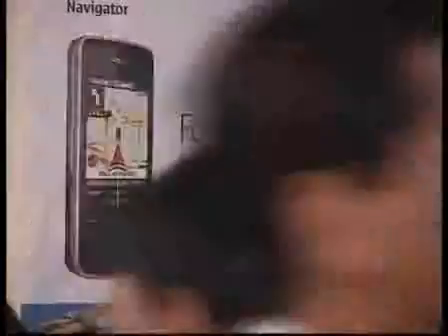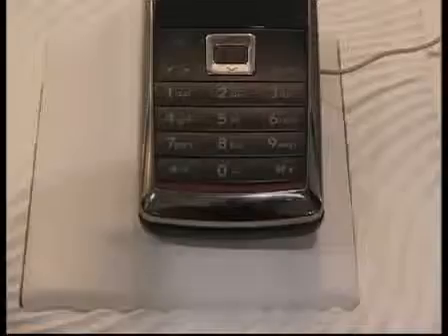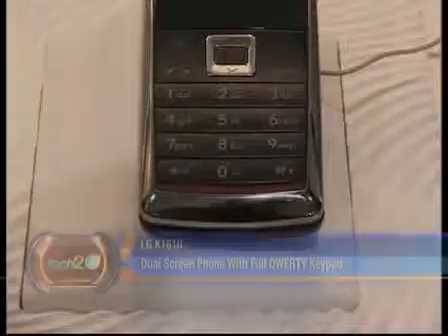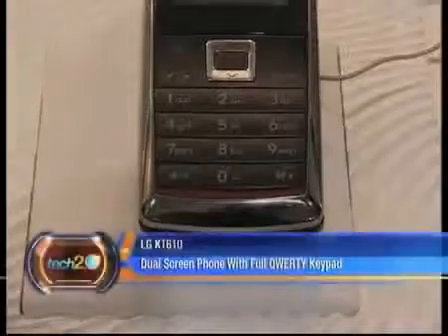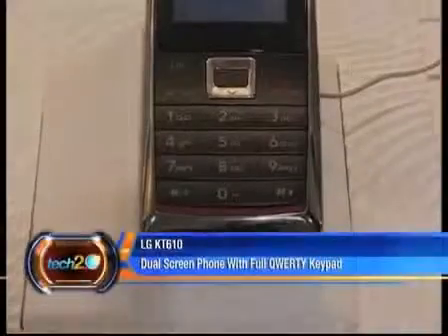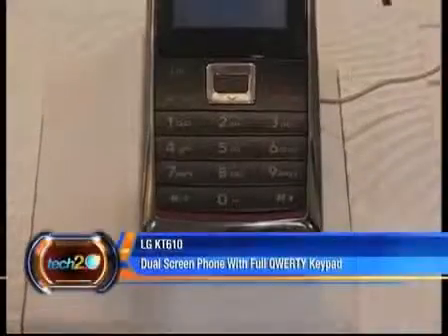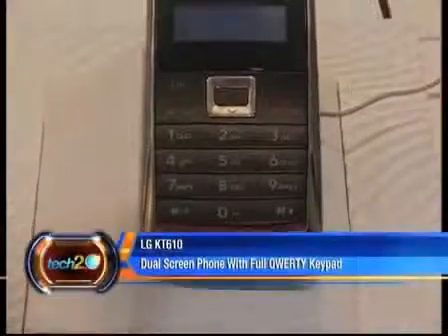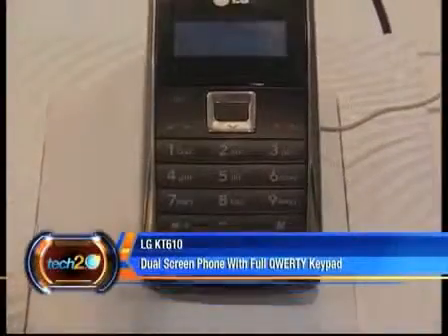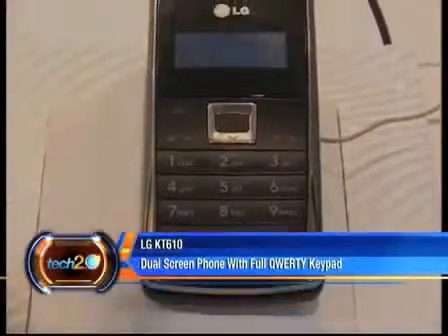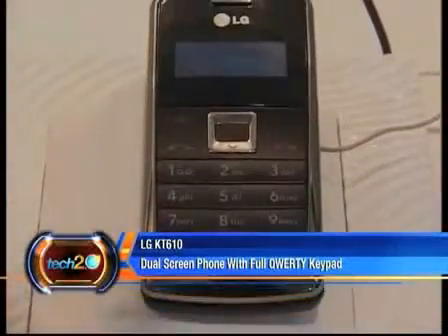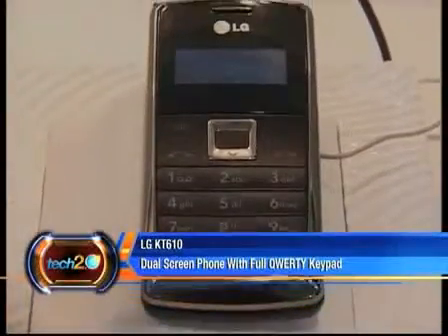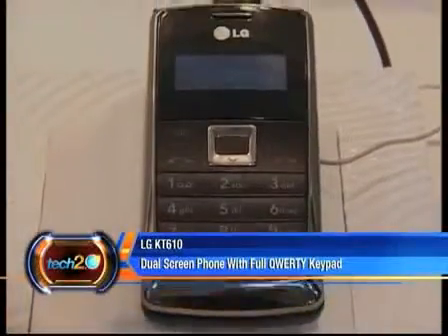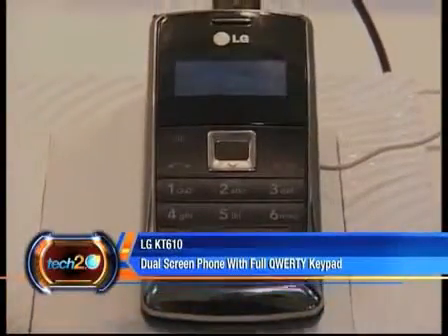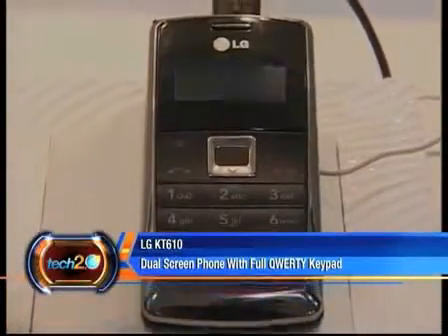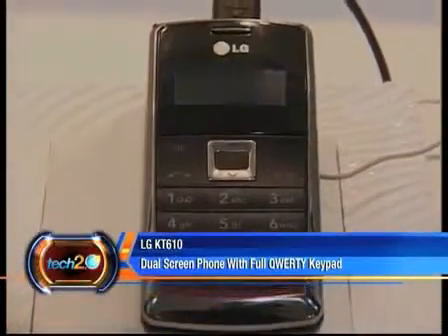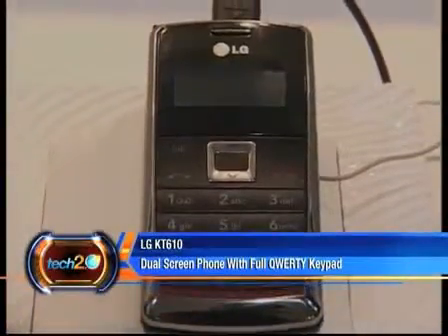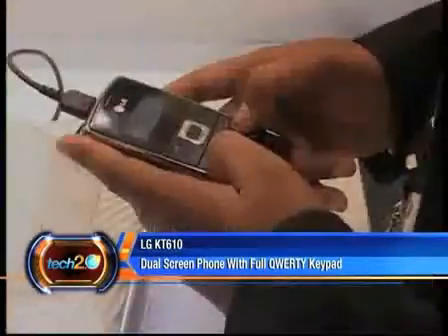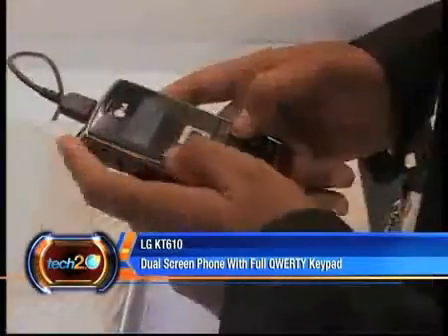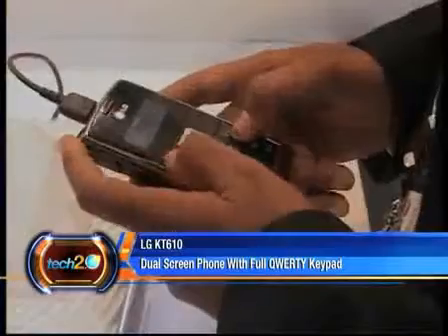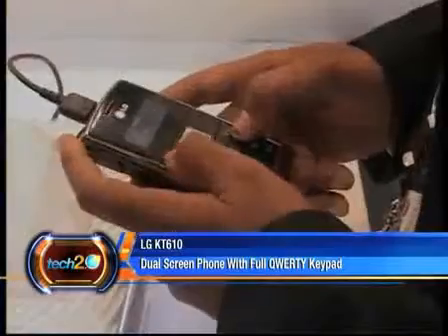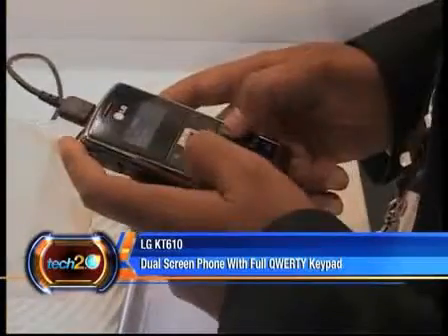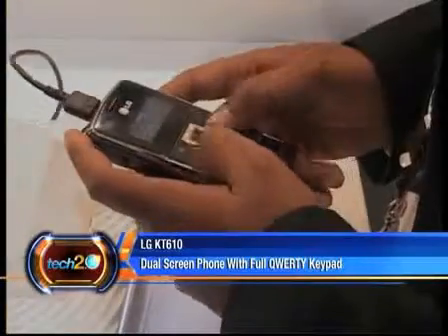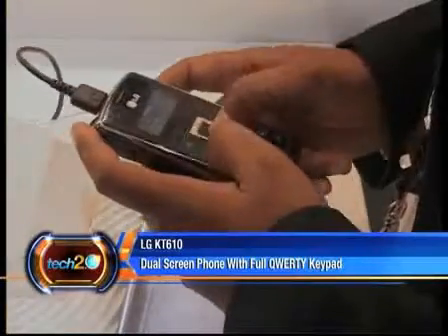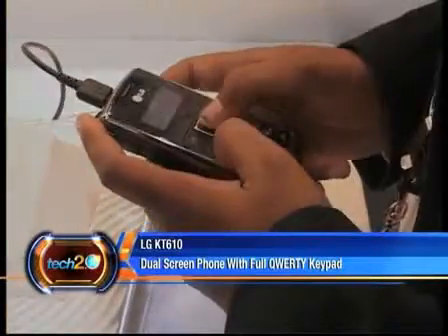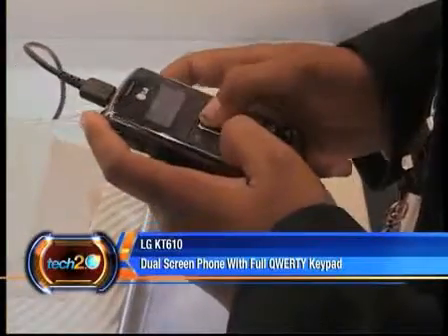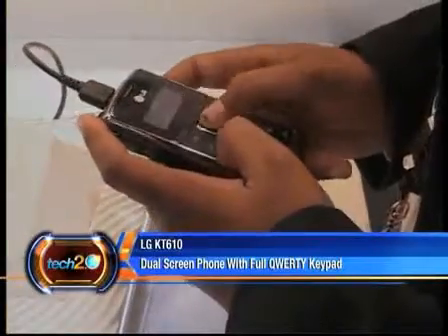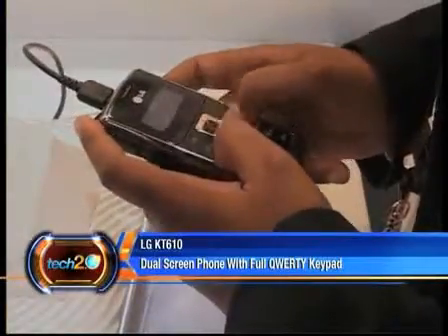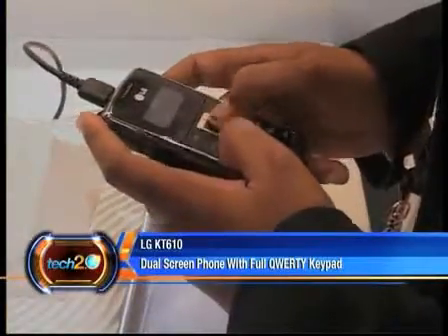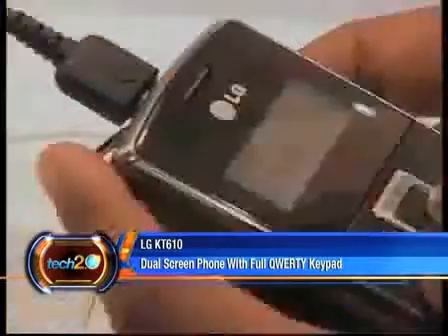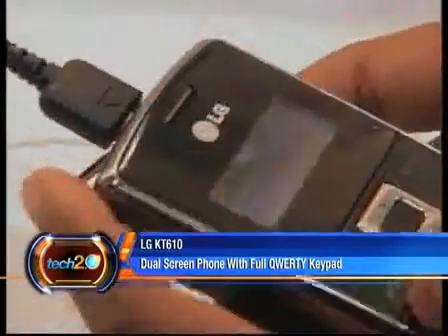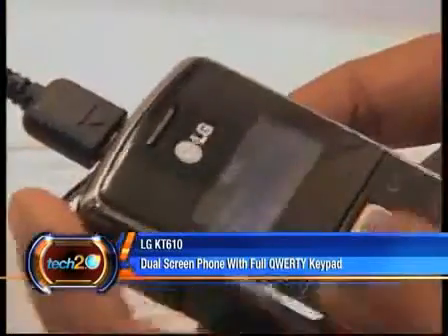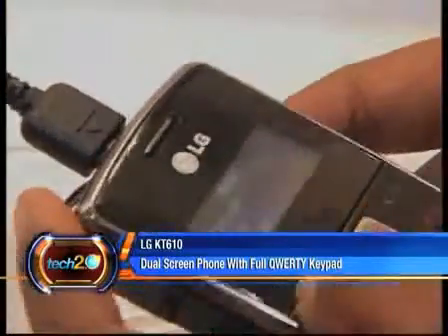At number 7, that isn't the Nokia communicator although it looks like one — that is in fact the LG KT610.